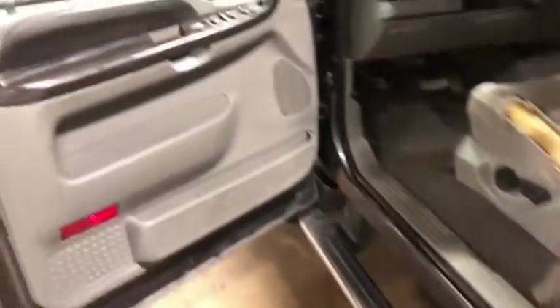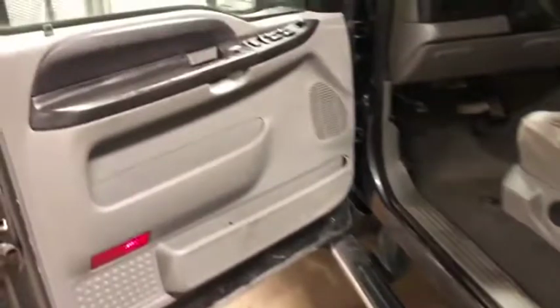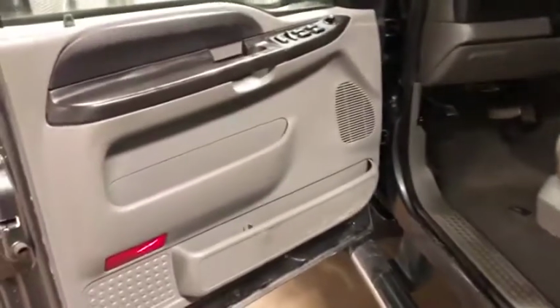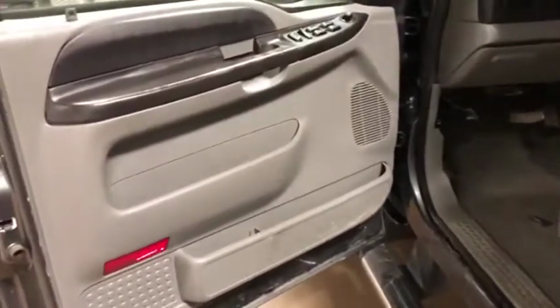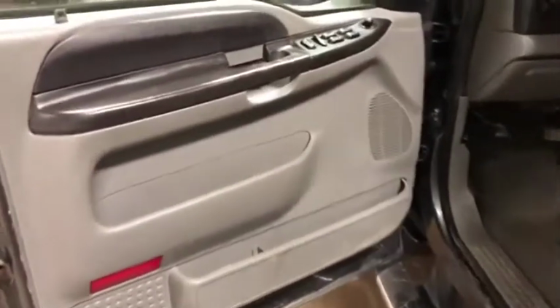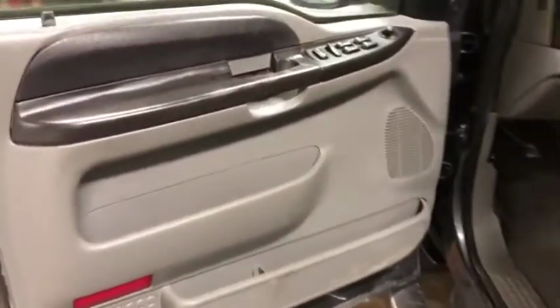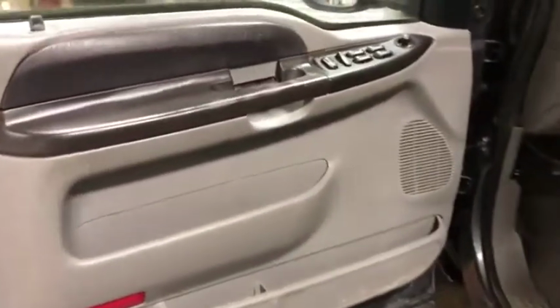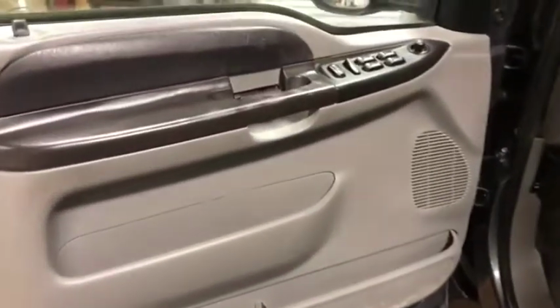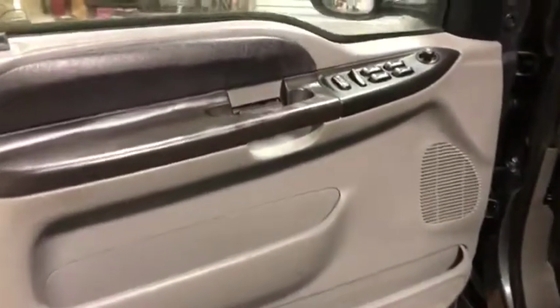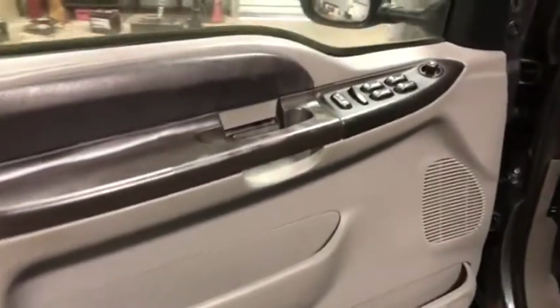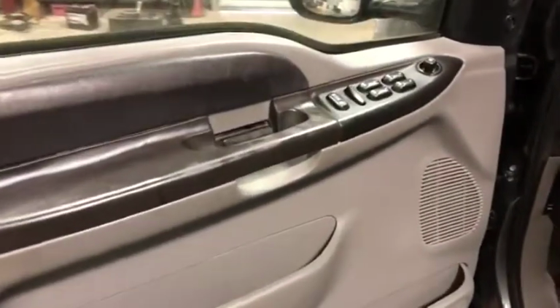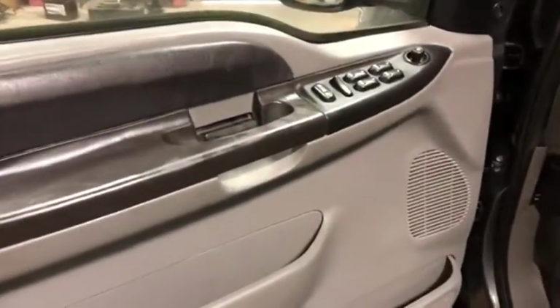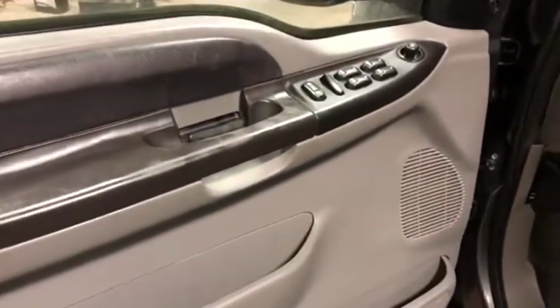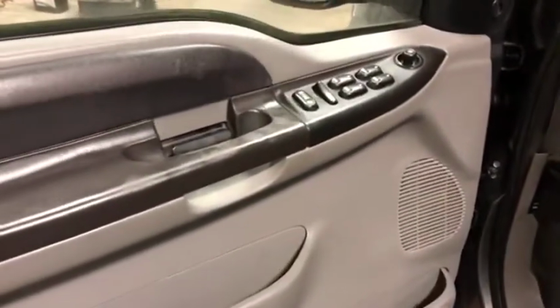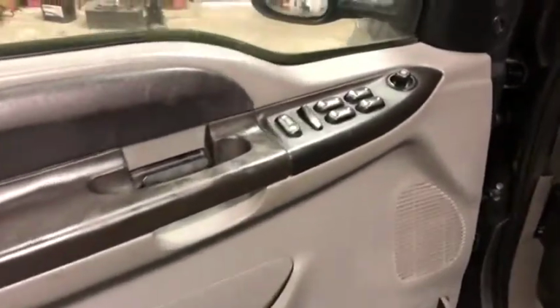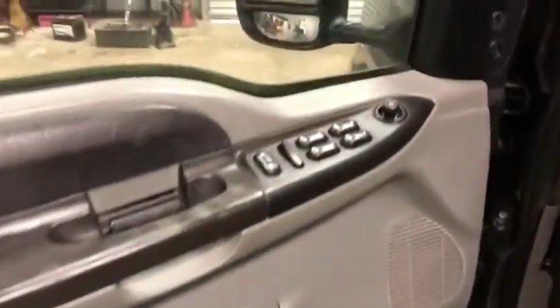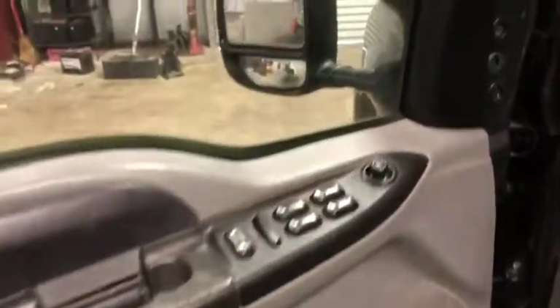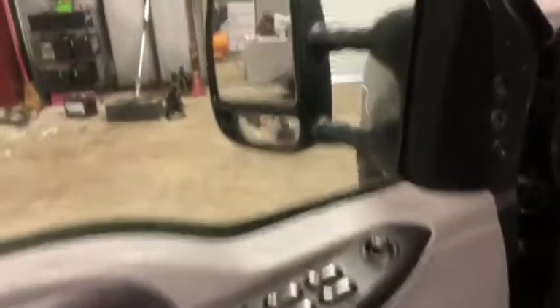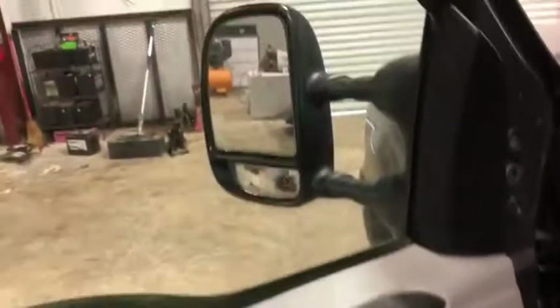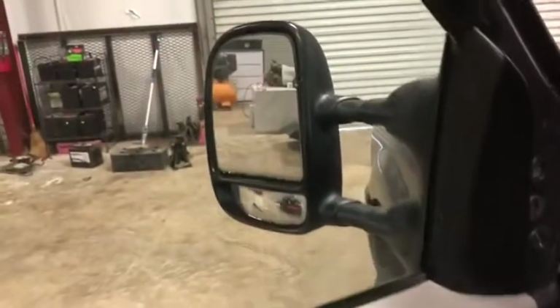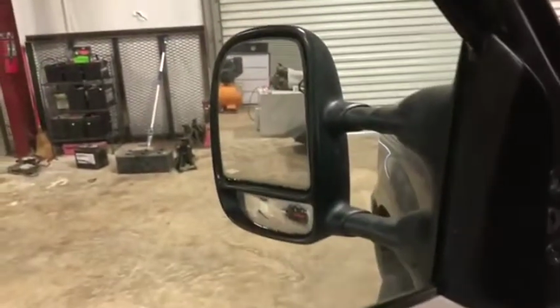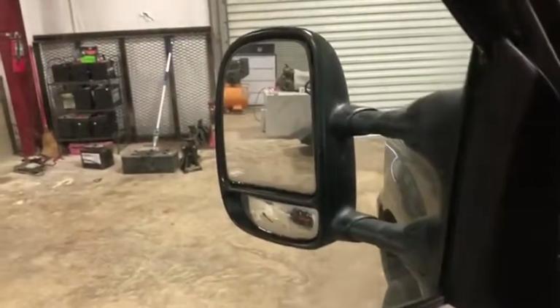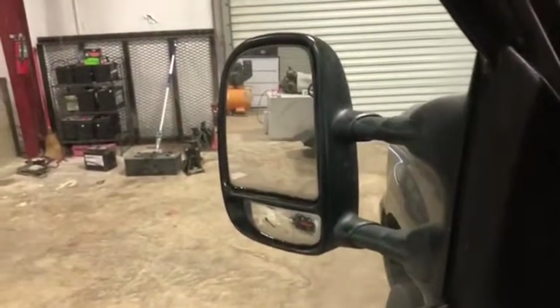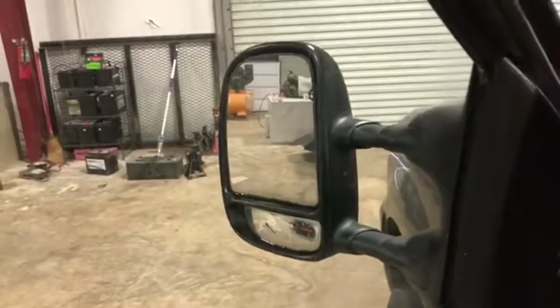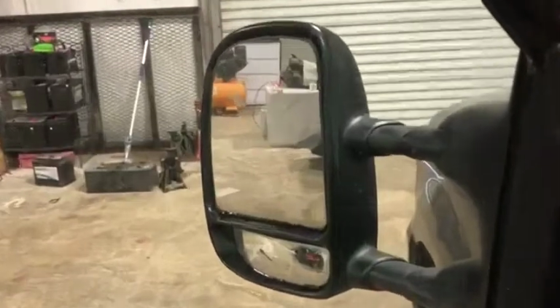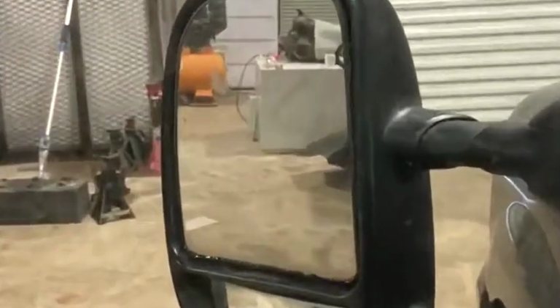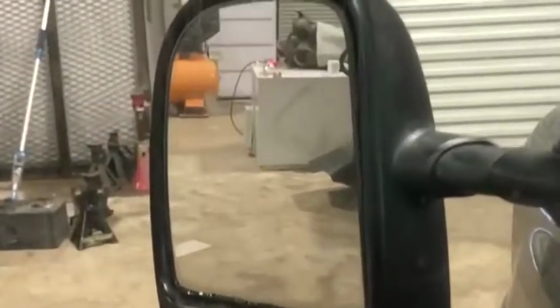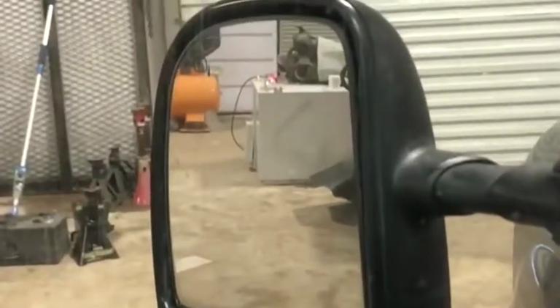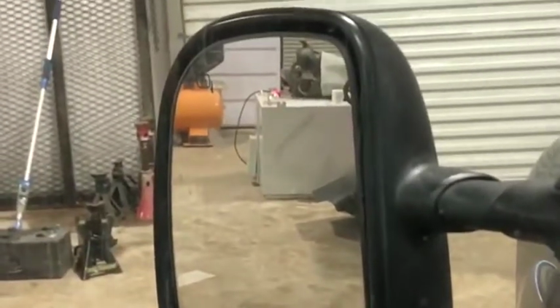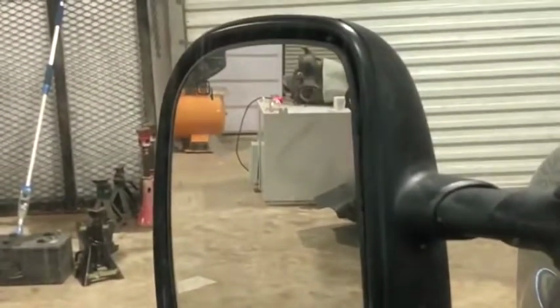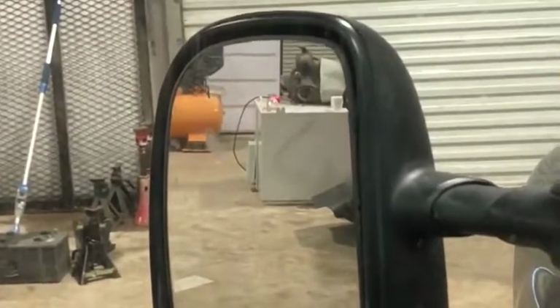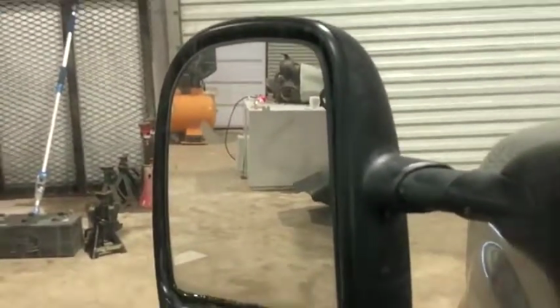I'm going to hop up here to the front door panel. You can see it does have power windows, mirrors, and locks. It also has a nice combo heated mirror, as you can see by the emblem.